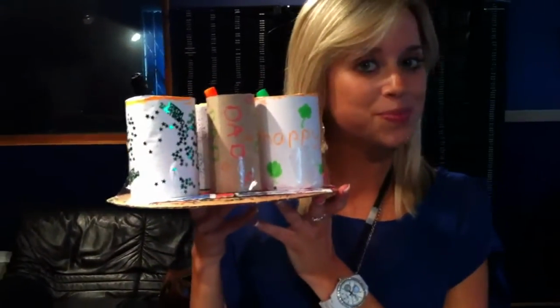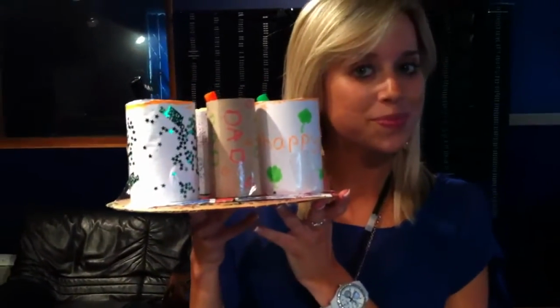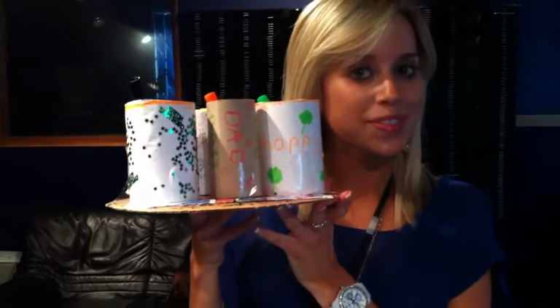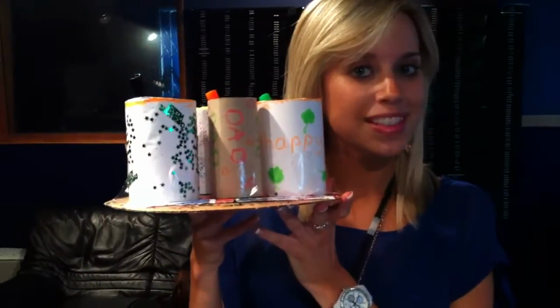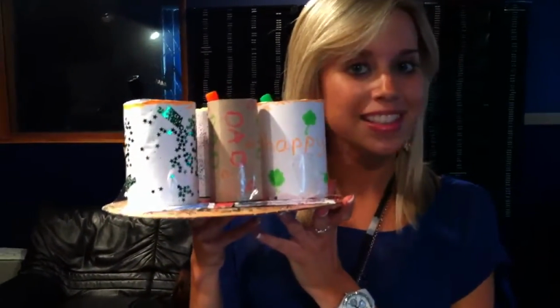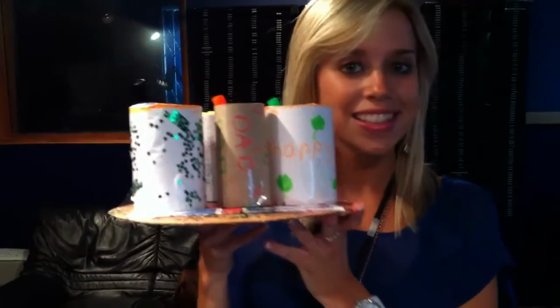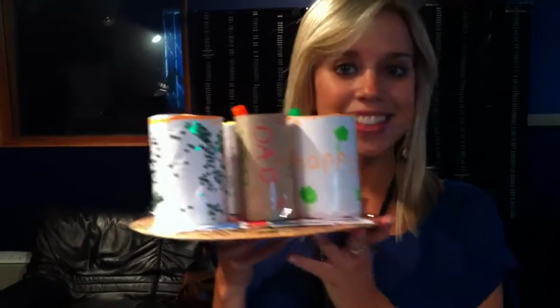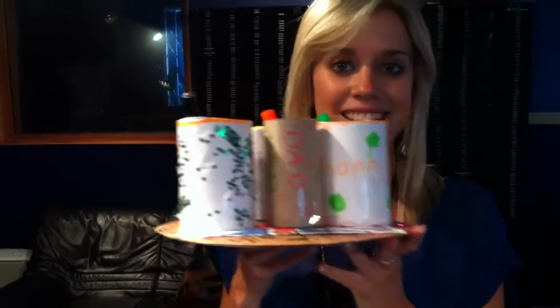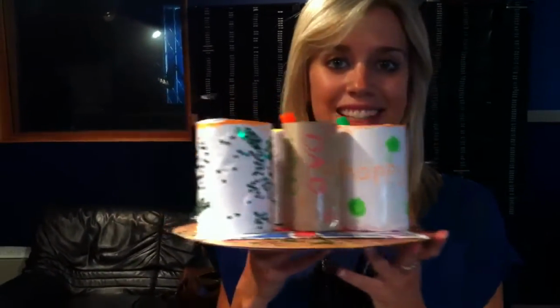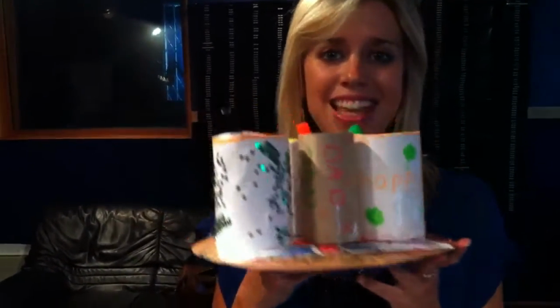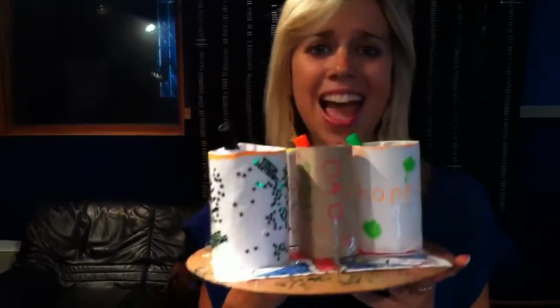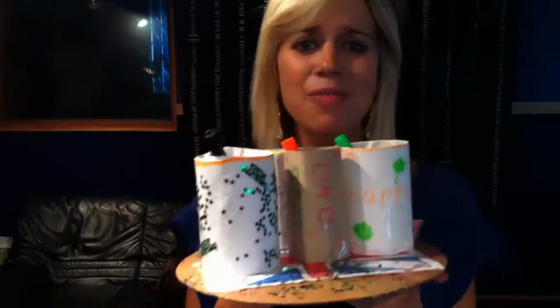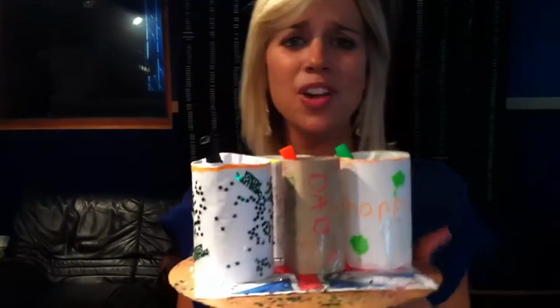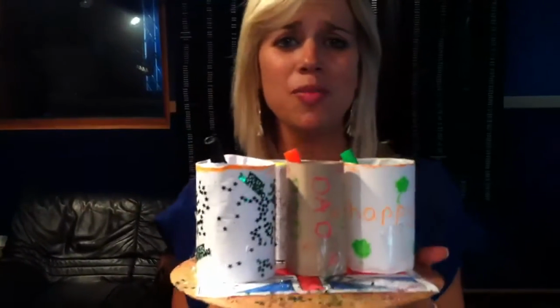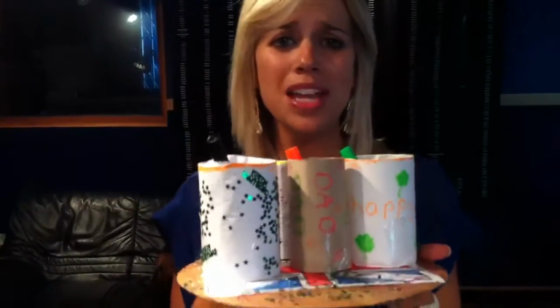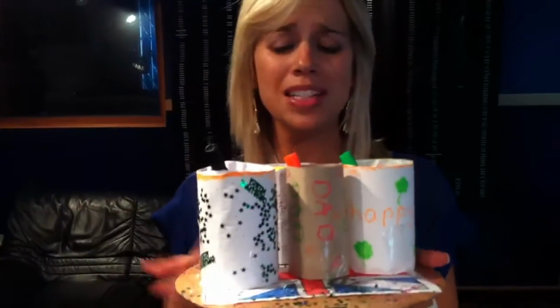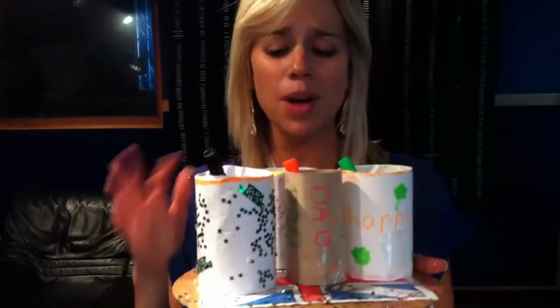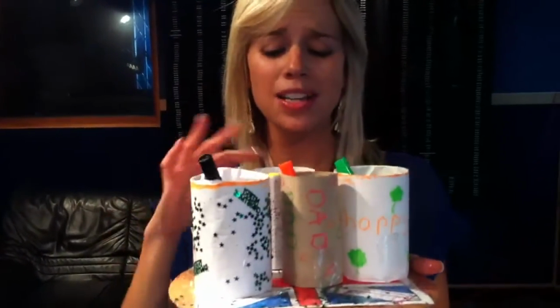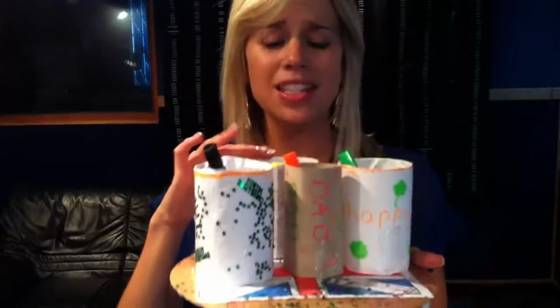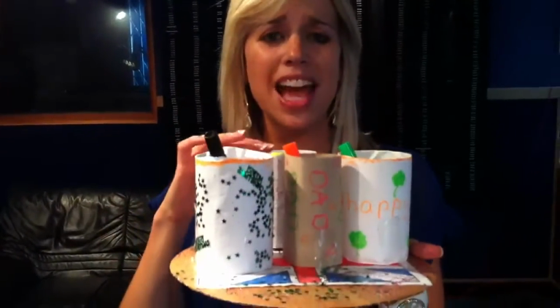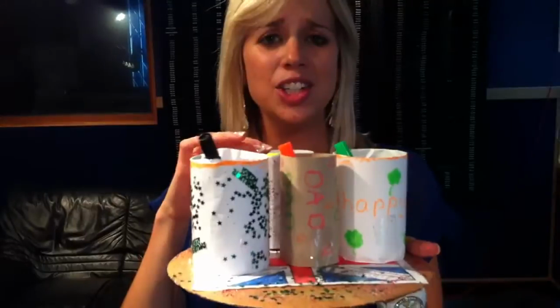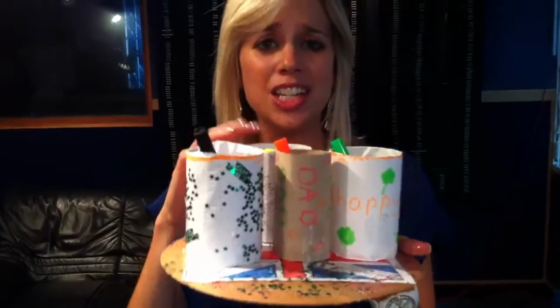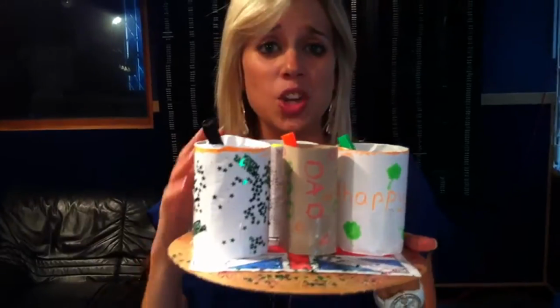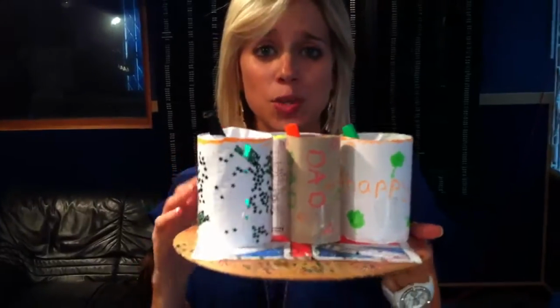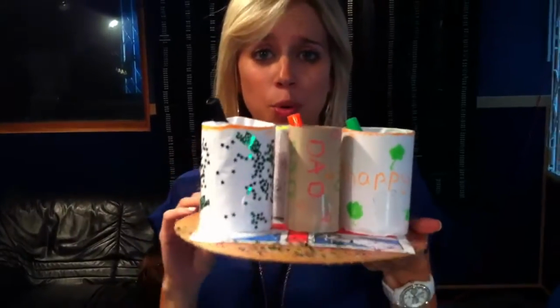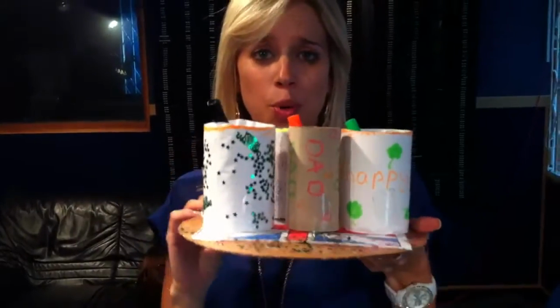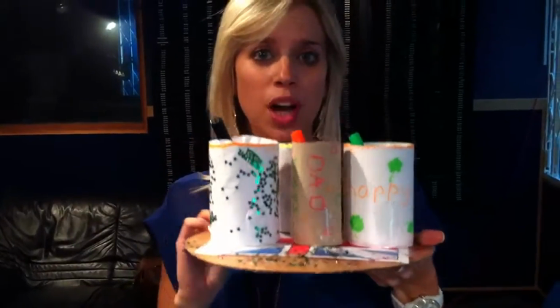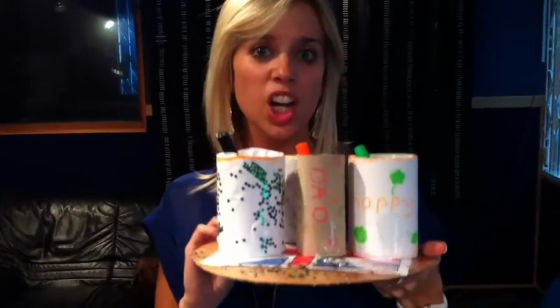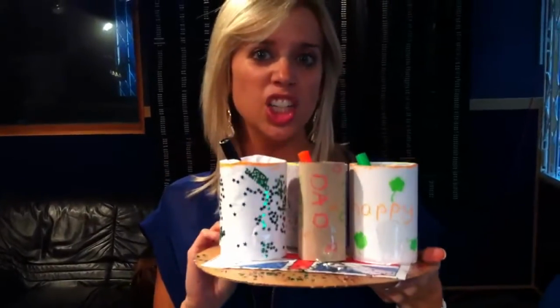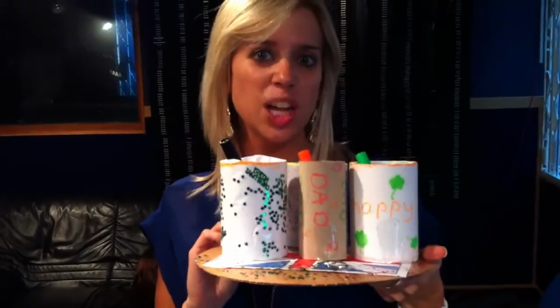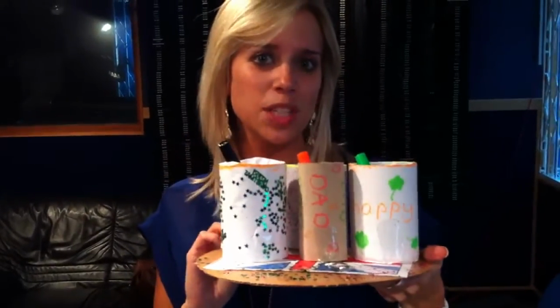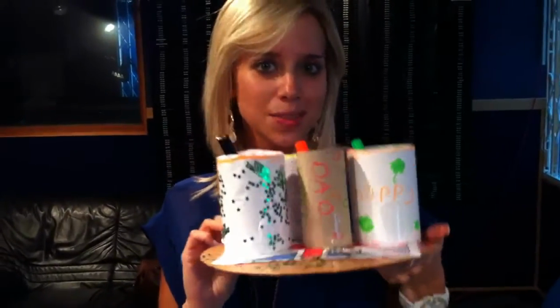So you want people to vote for you, do you? Yeah, vote for me, because mine is actually usable, unlike James's.